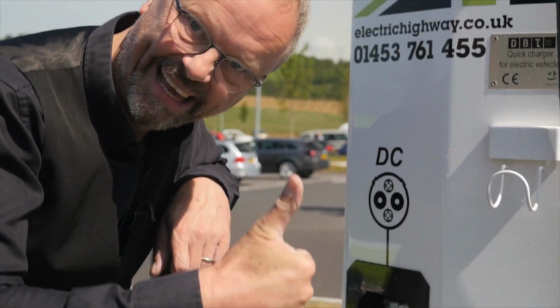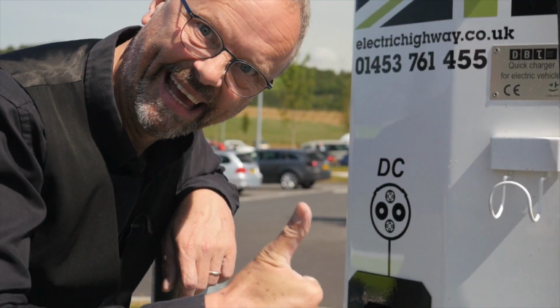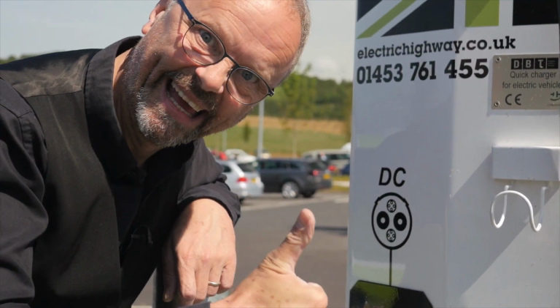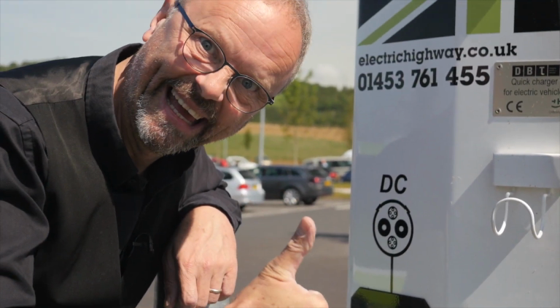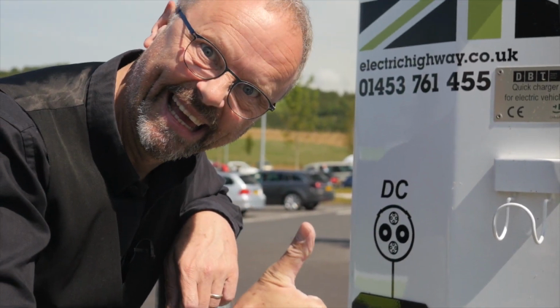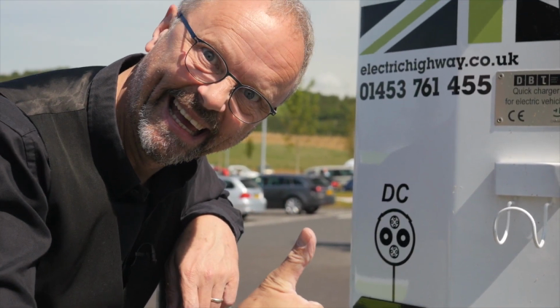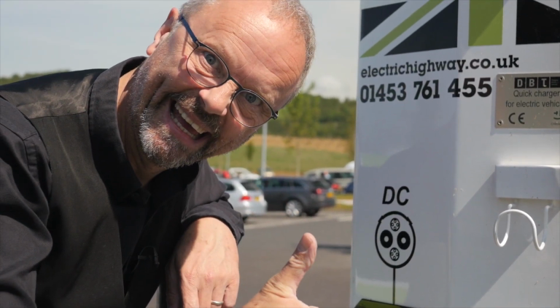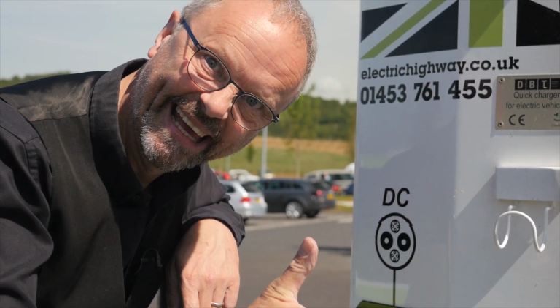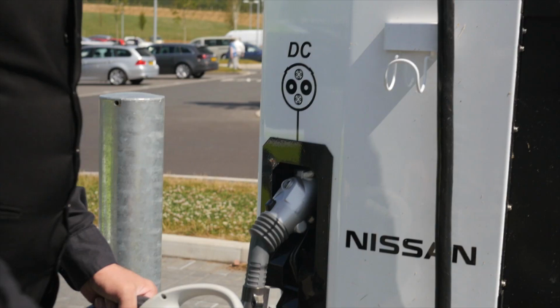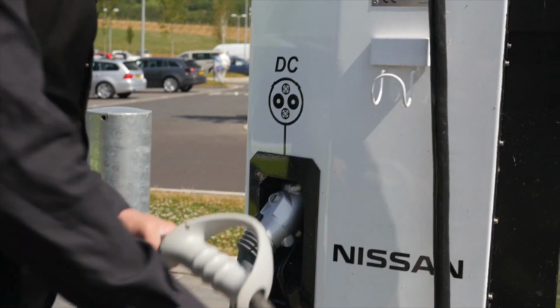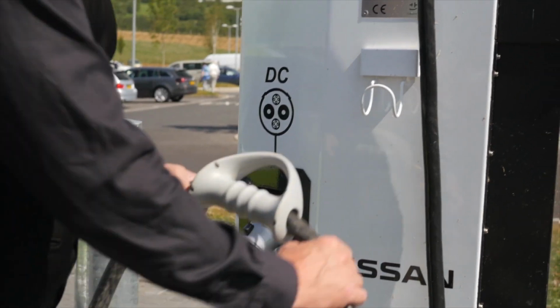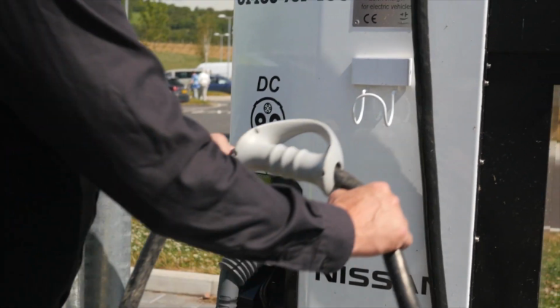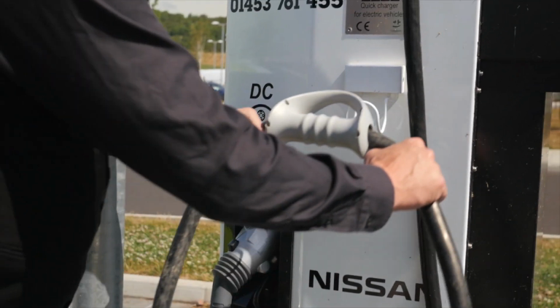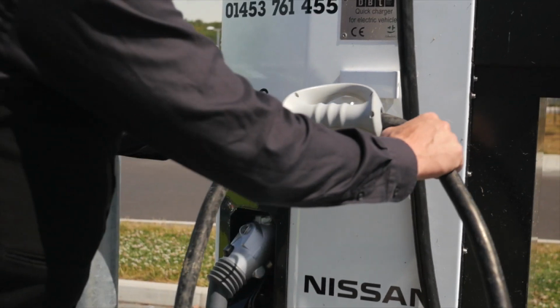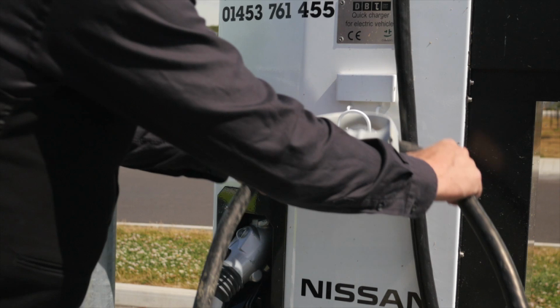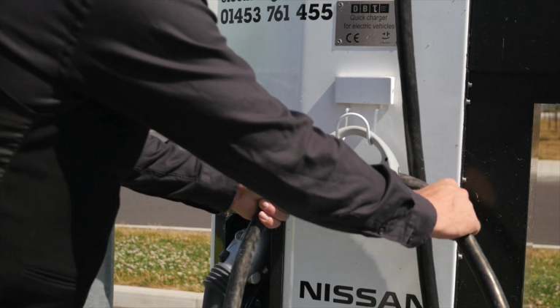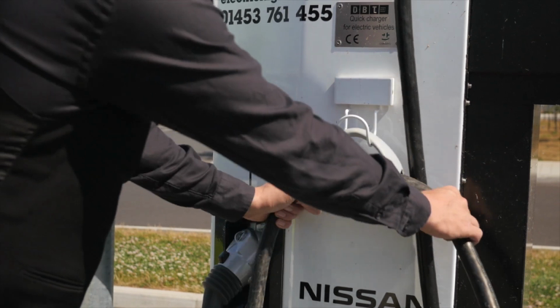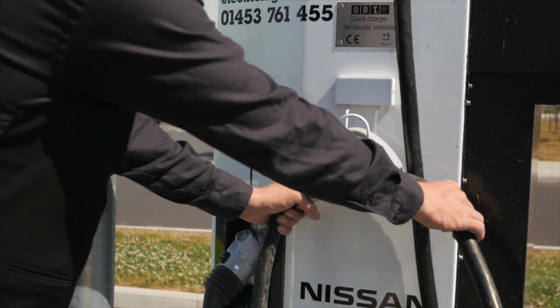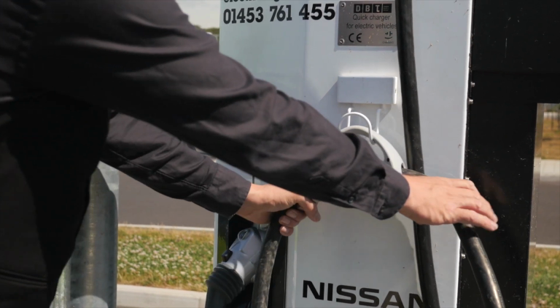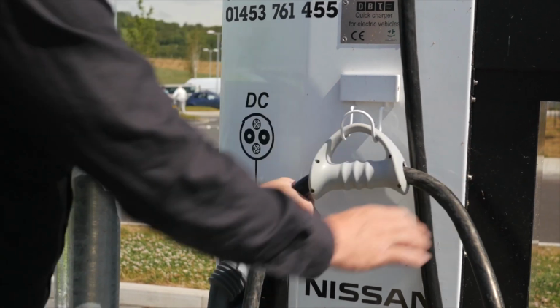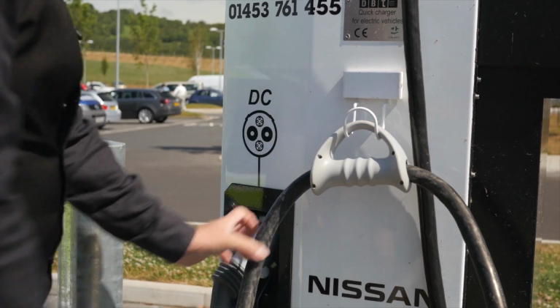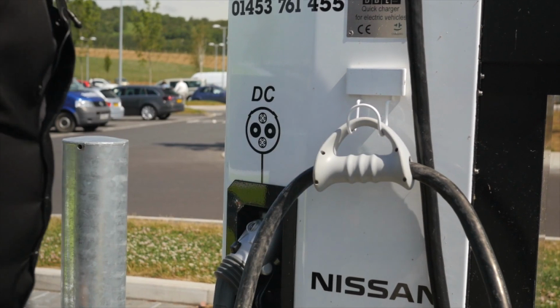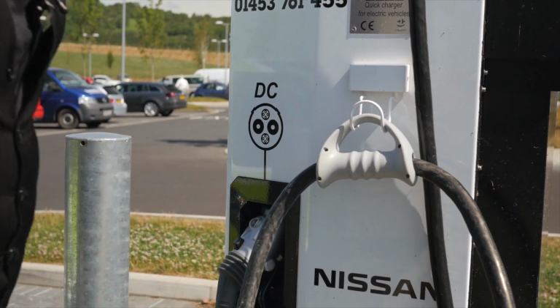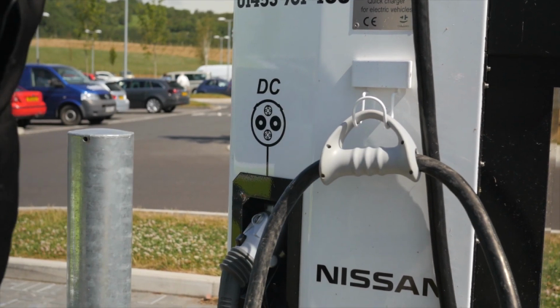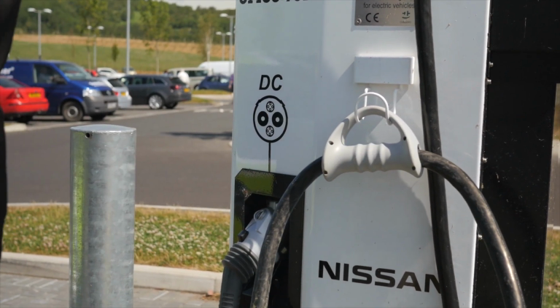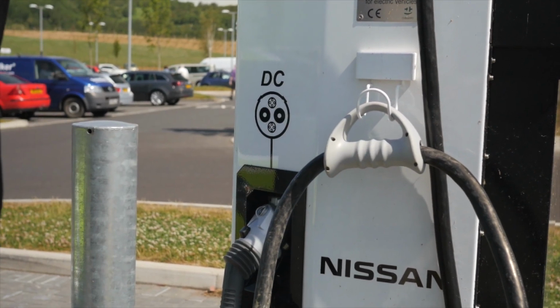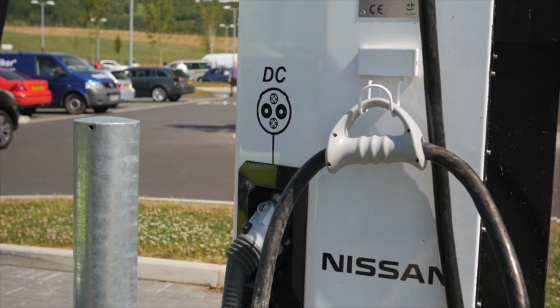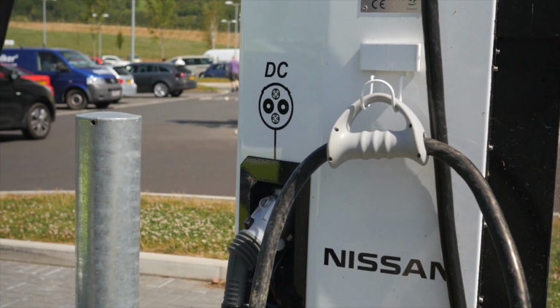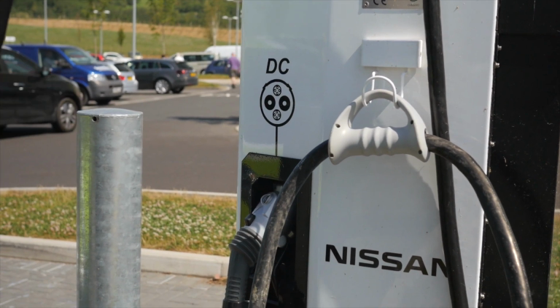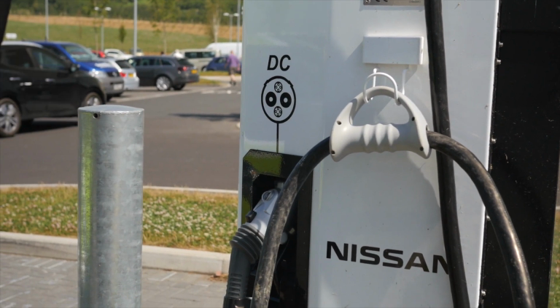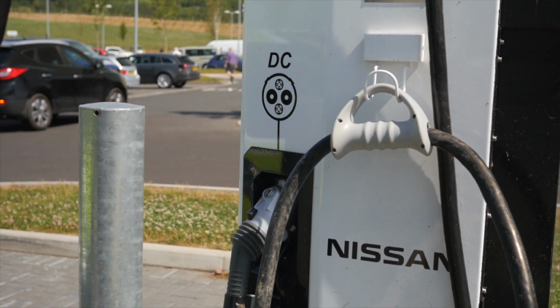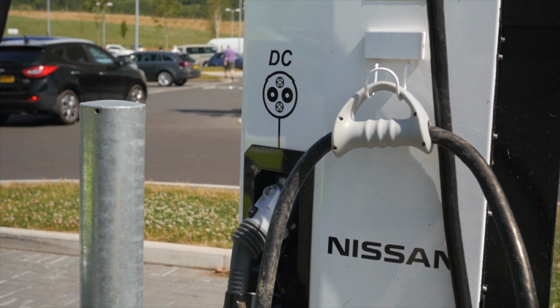The plug needs to go in its cradle, which protects it from the elements. The hook is for the cable hanger to keep everything tidy for the next user.